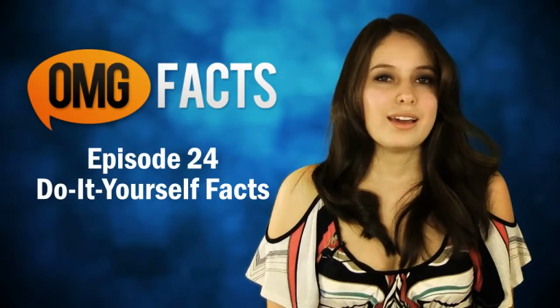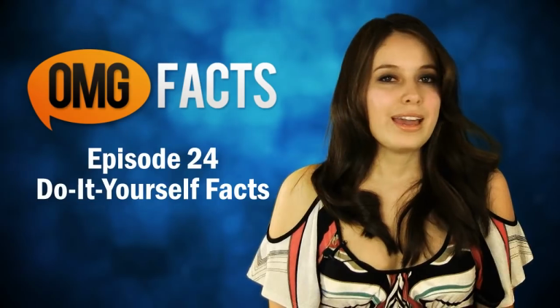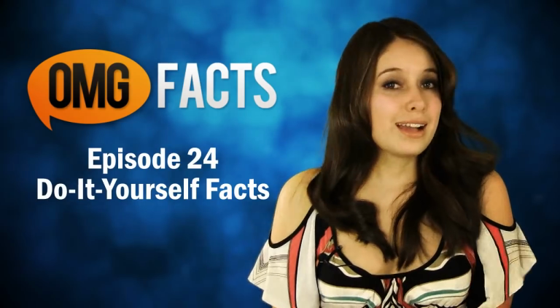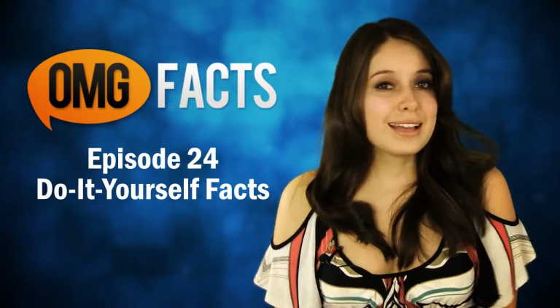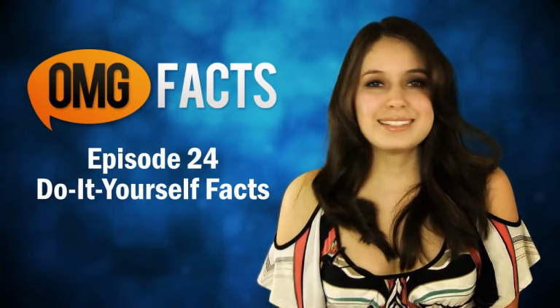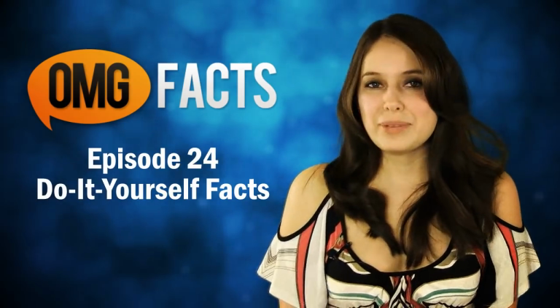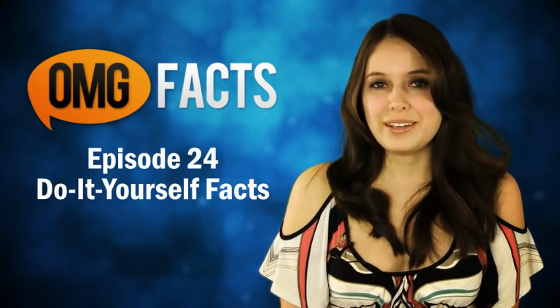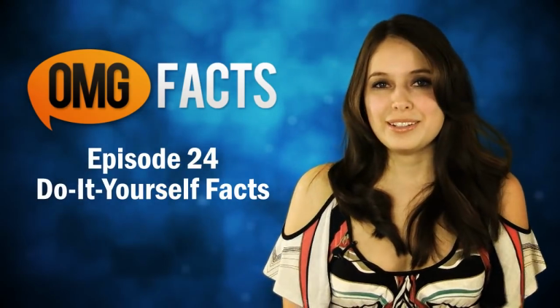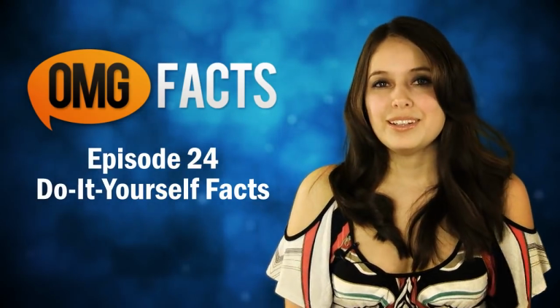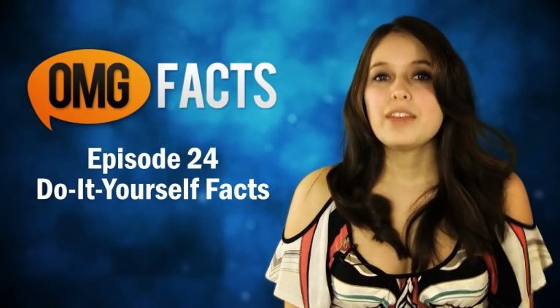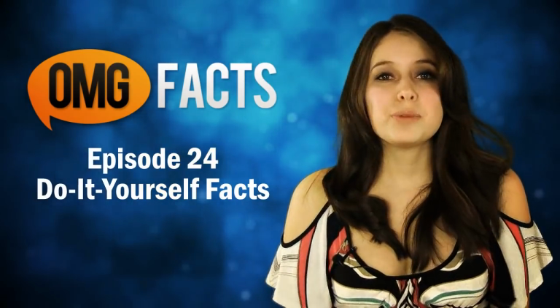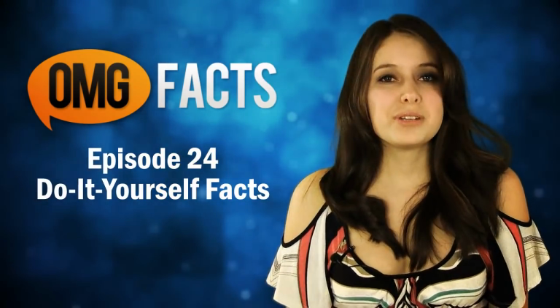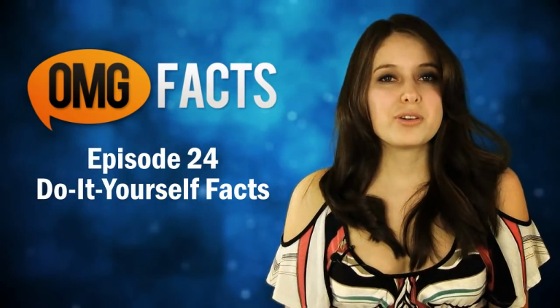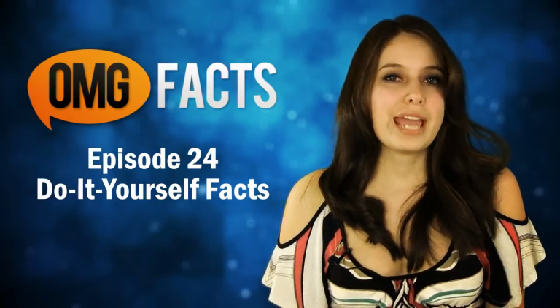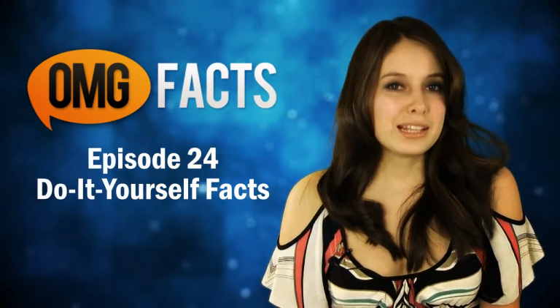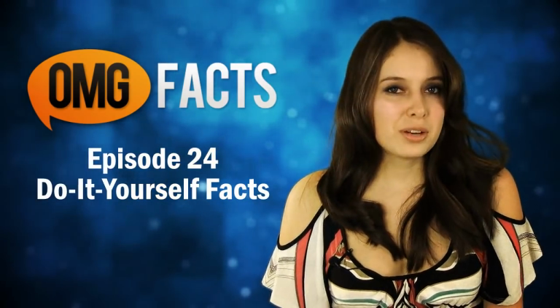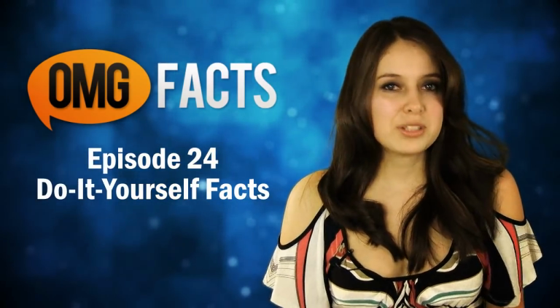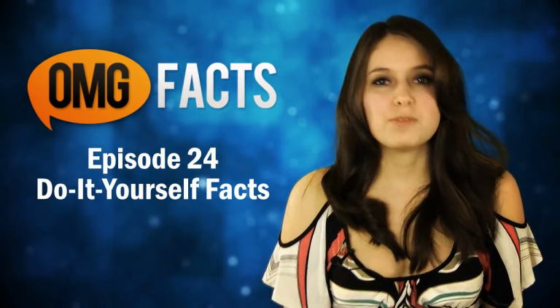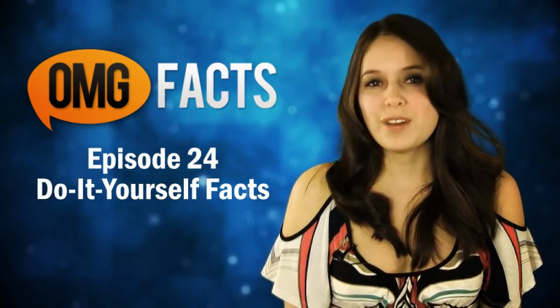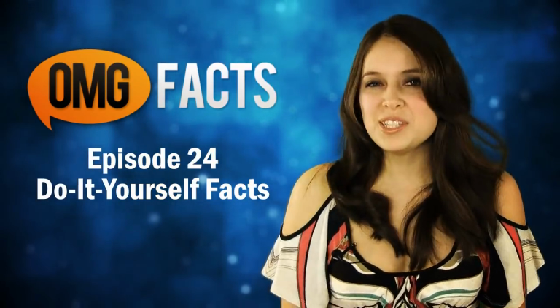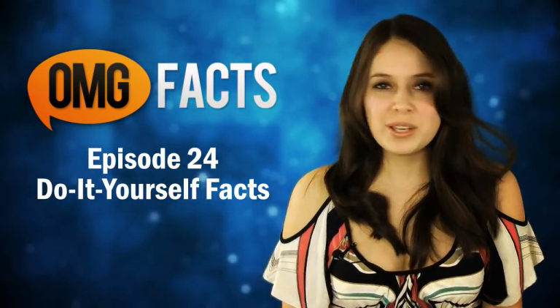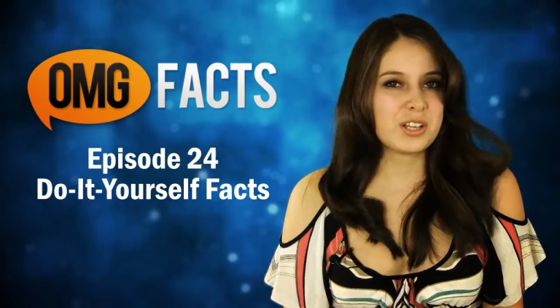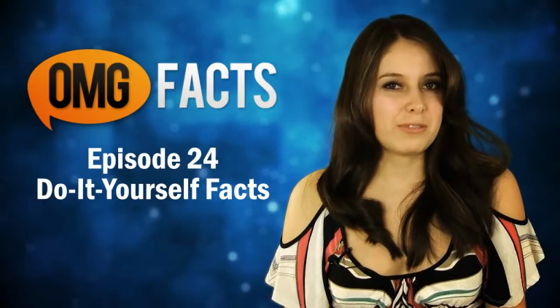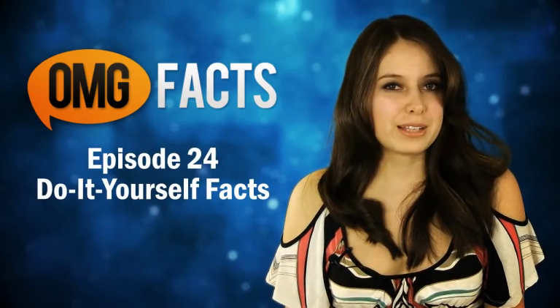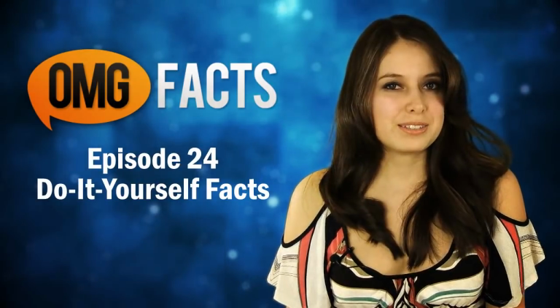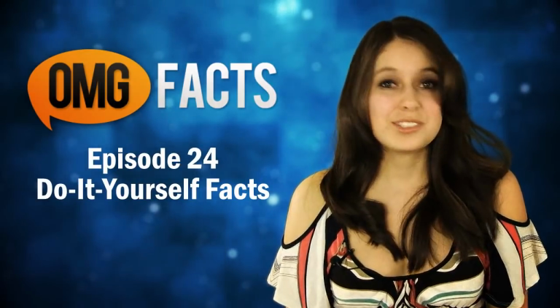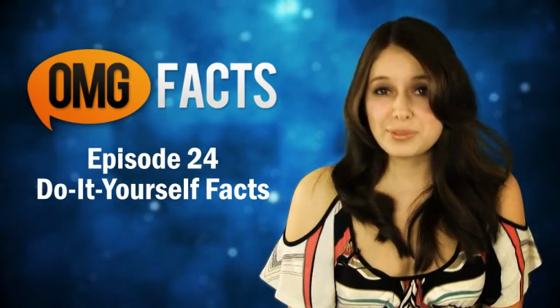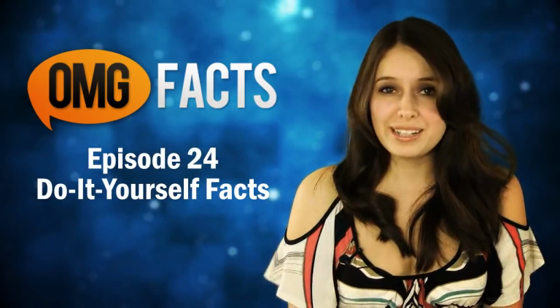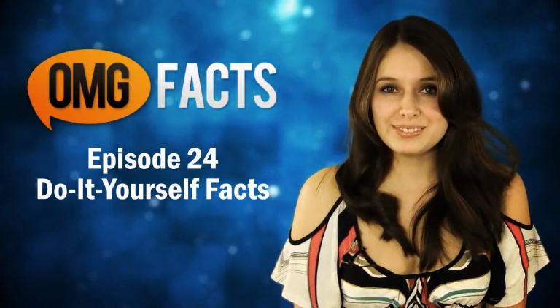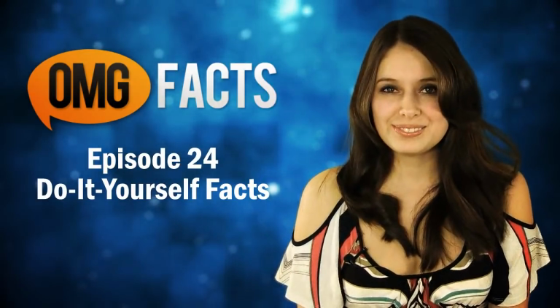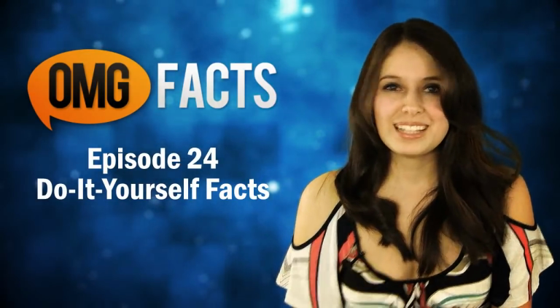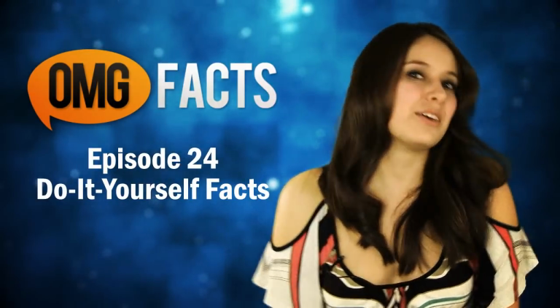Hey guys, it's Gaby here. This week we're going hands-on with some fun do-it-yourself facts. You guys ready? Let's go.